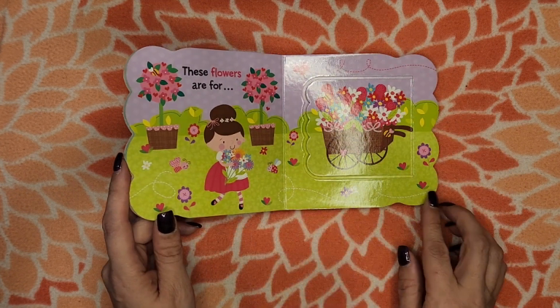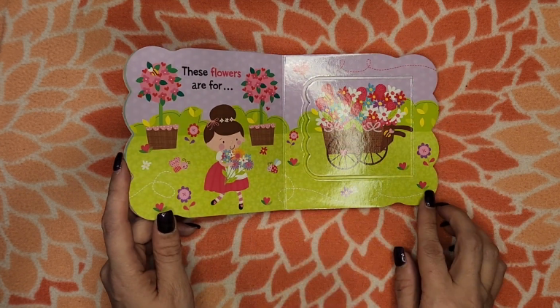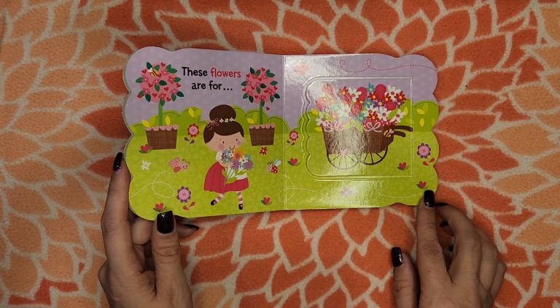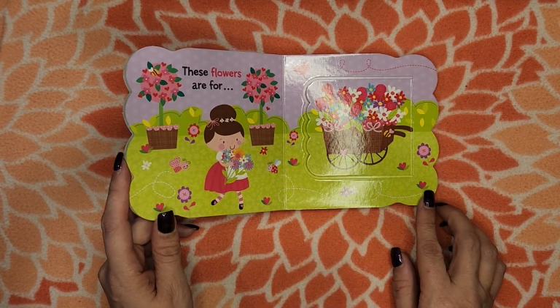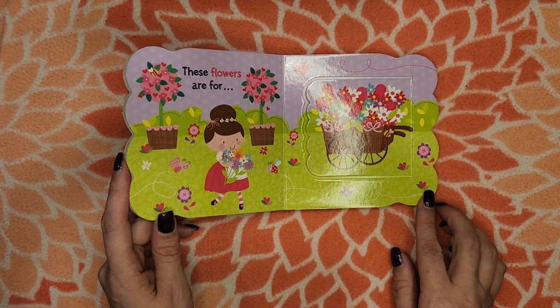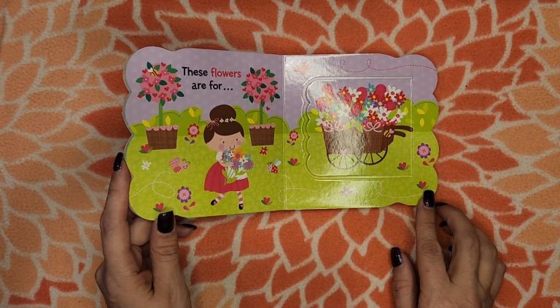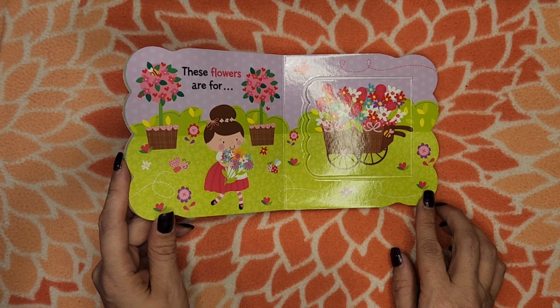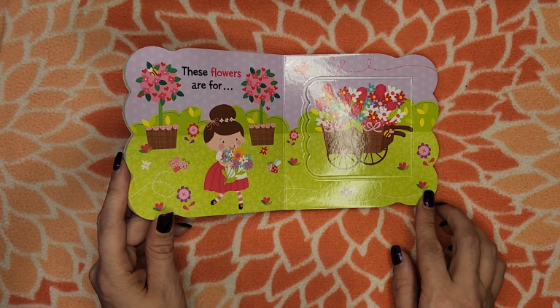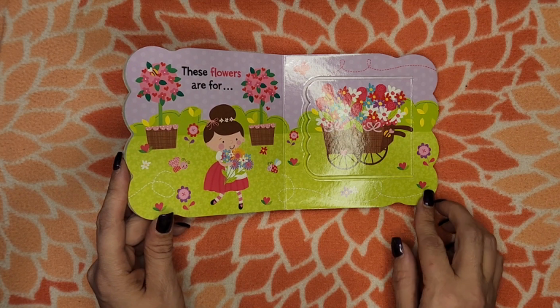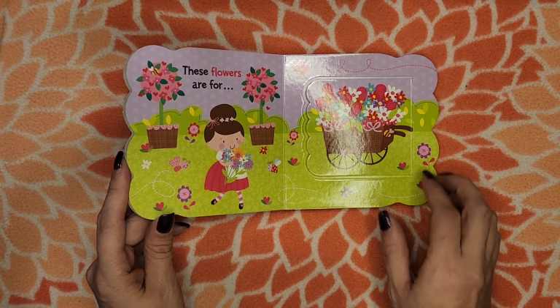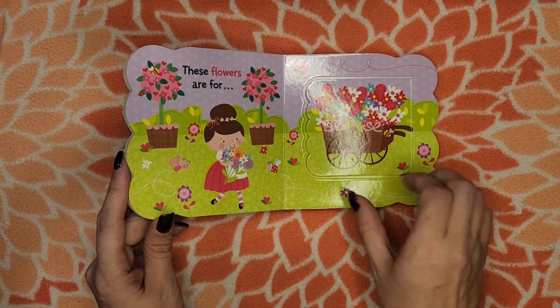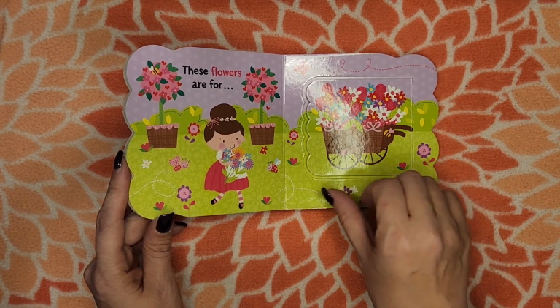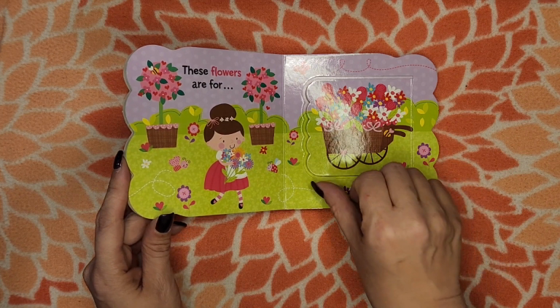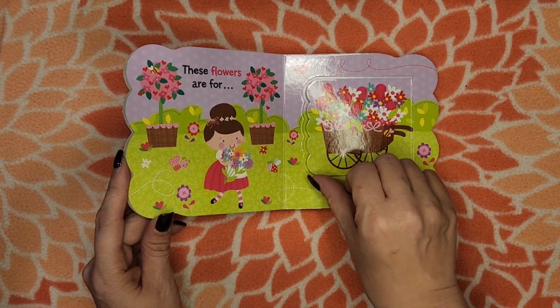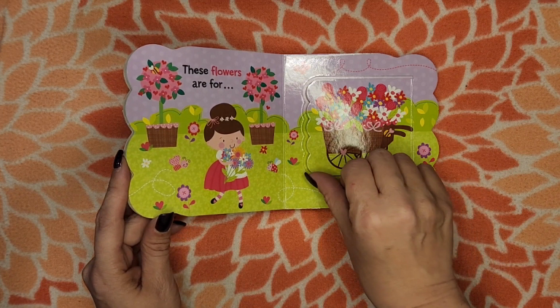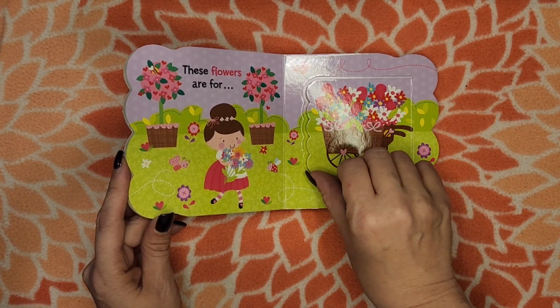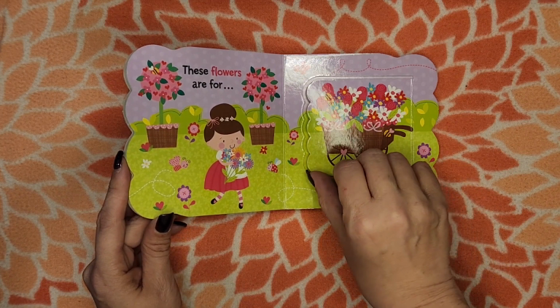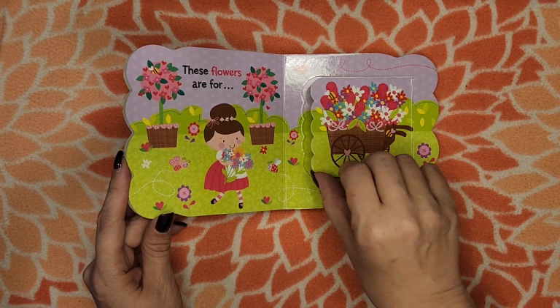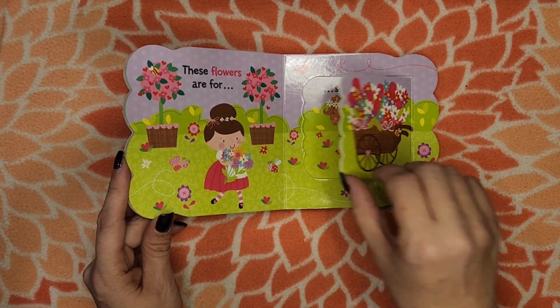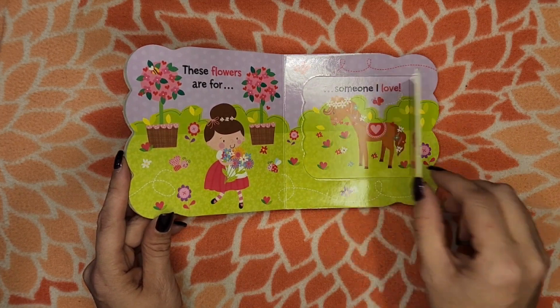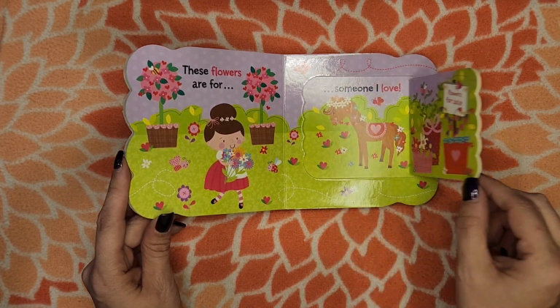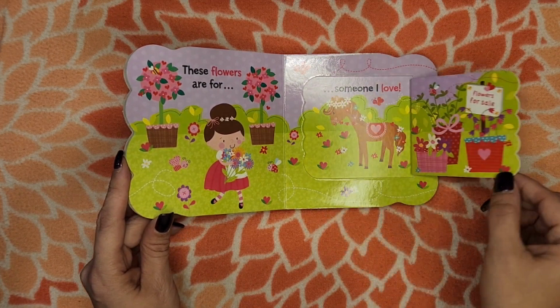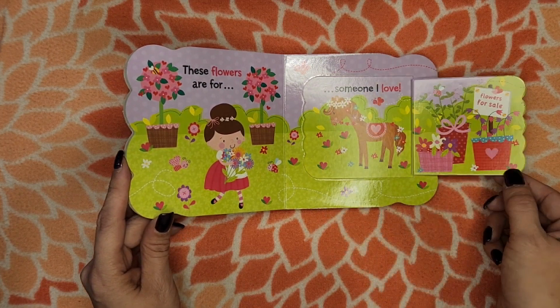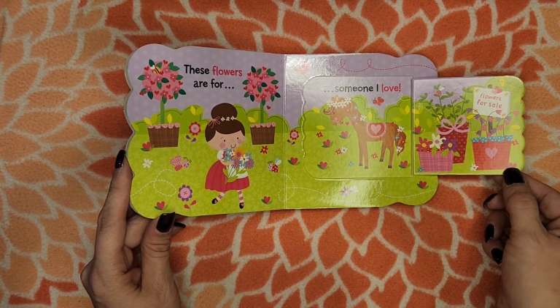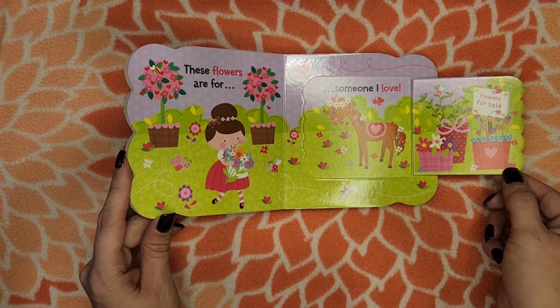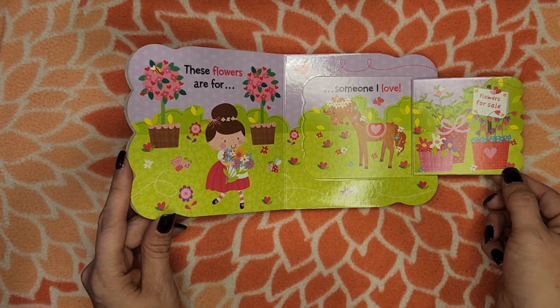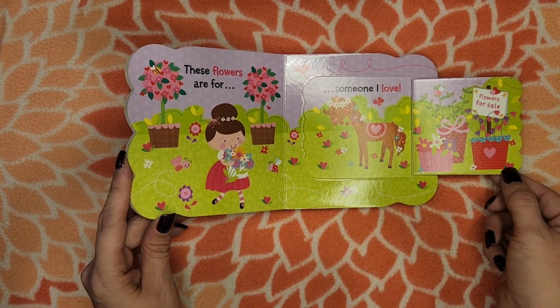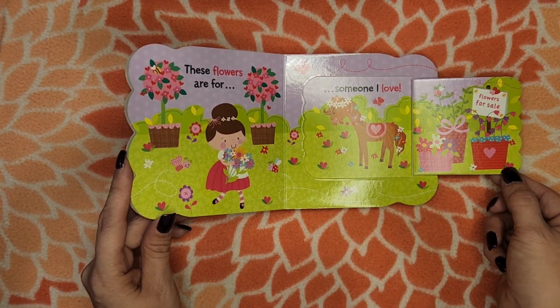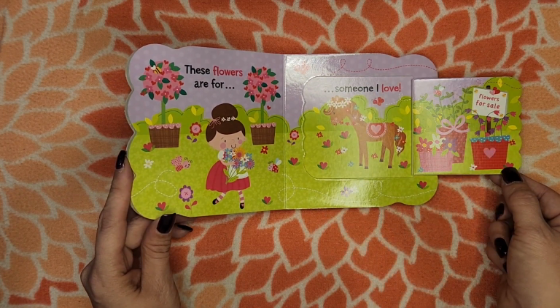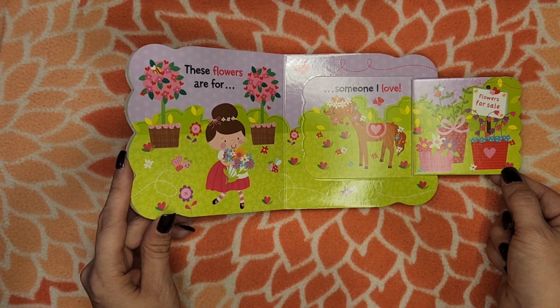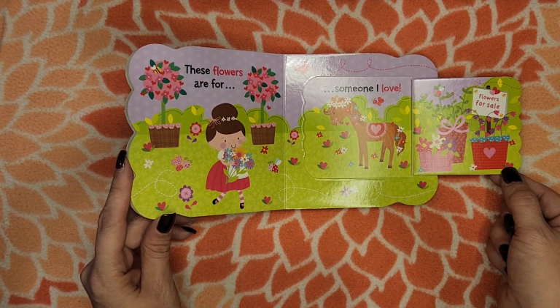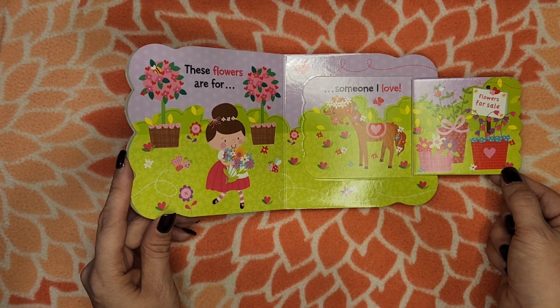These flowers are for... Someone I love.